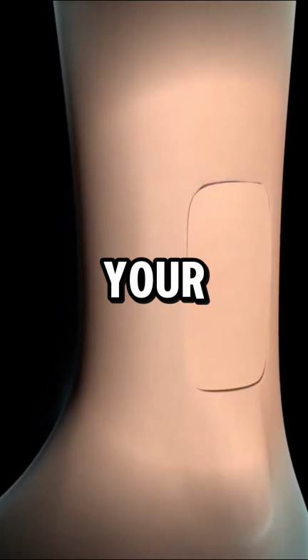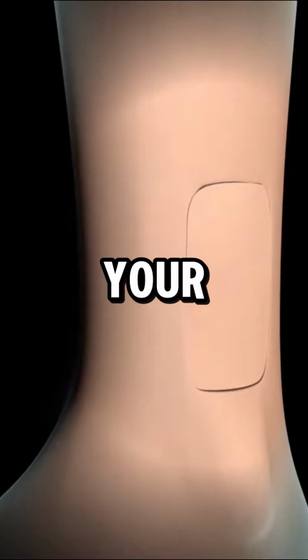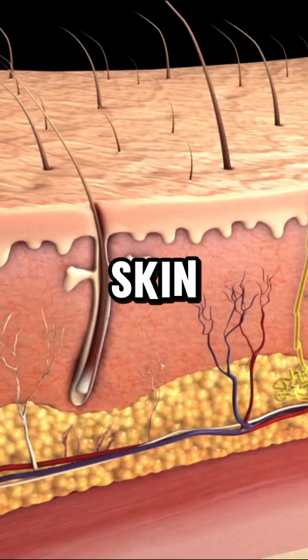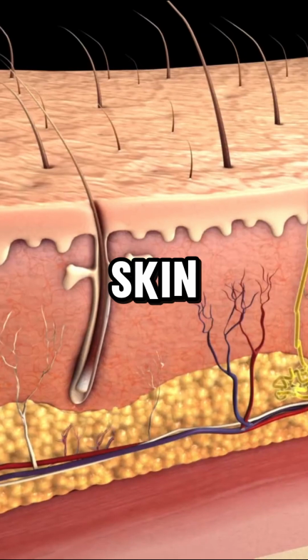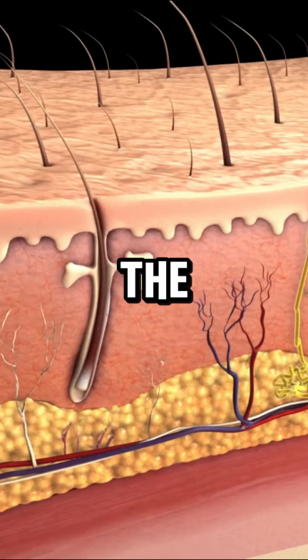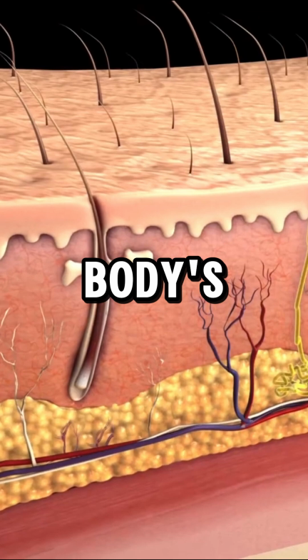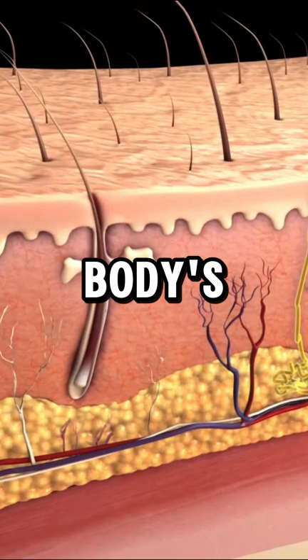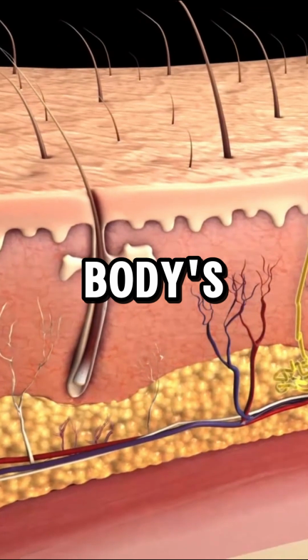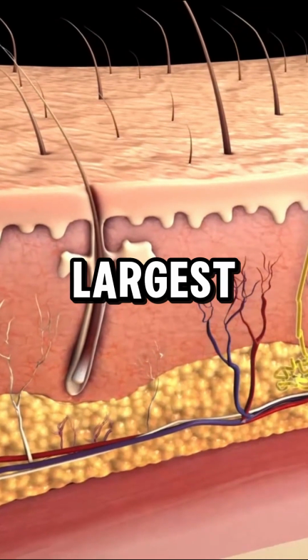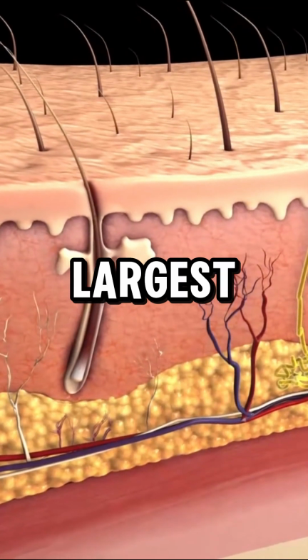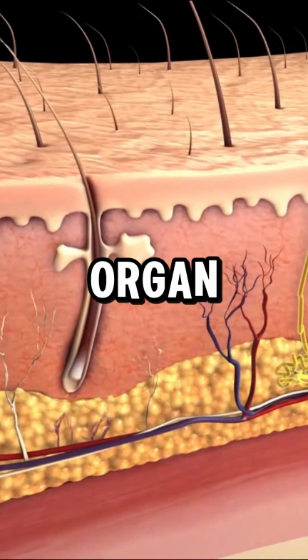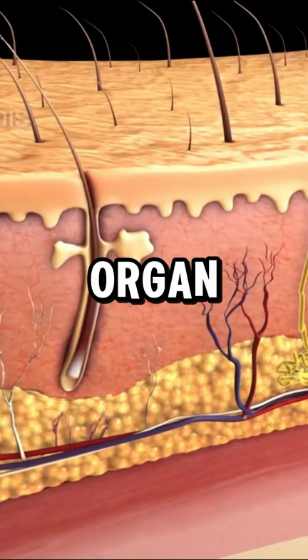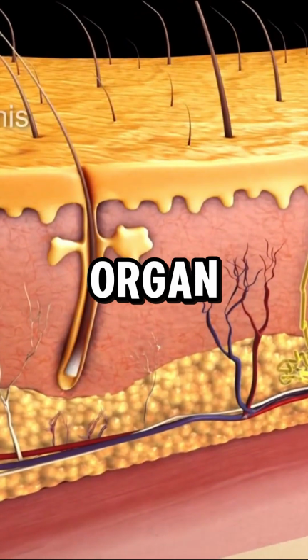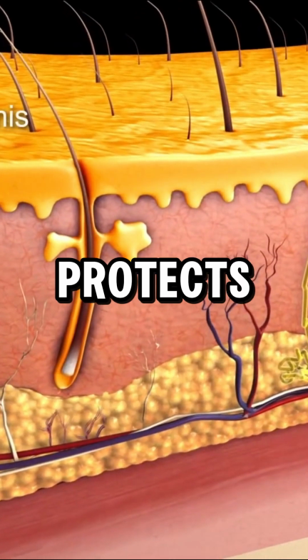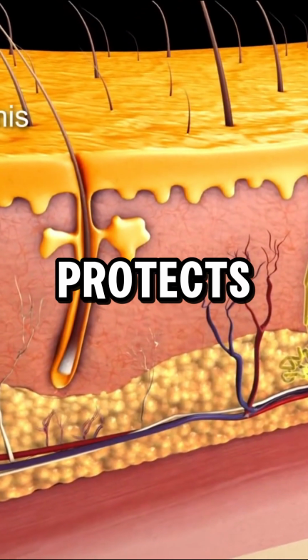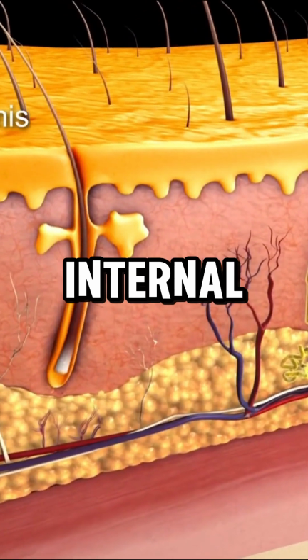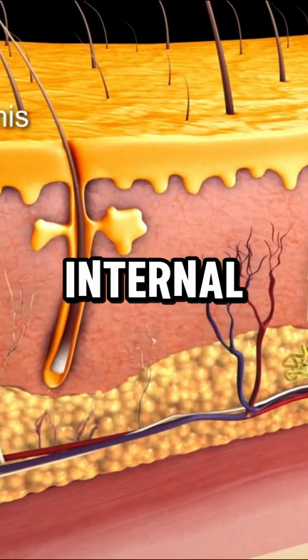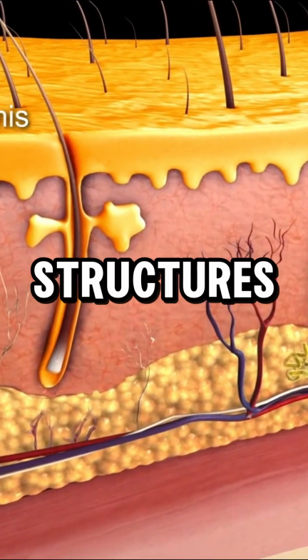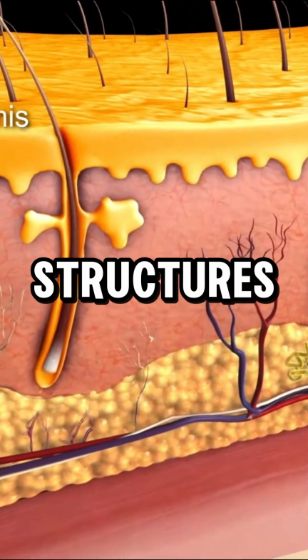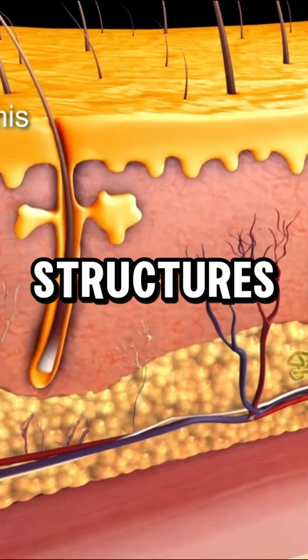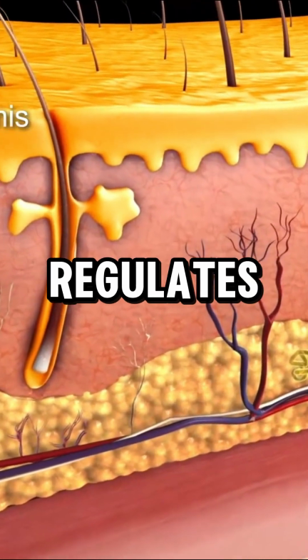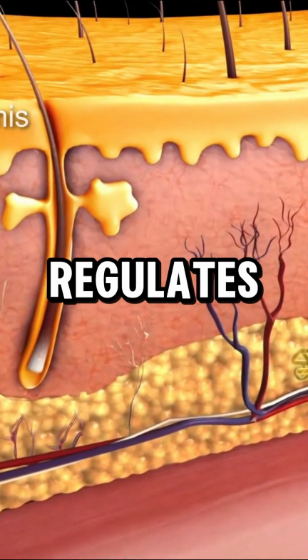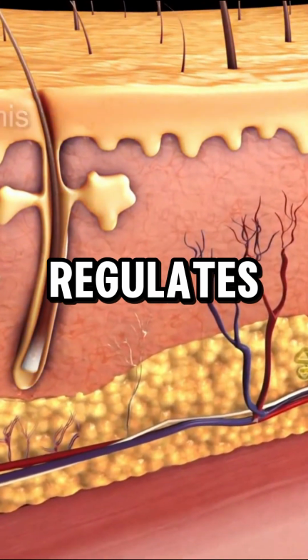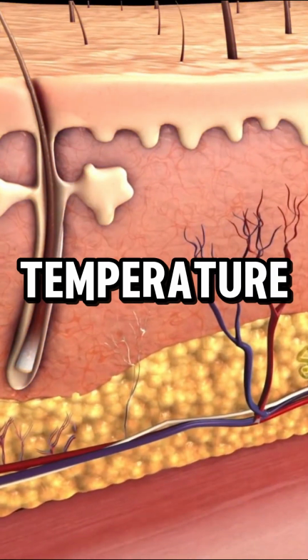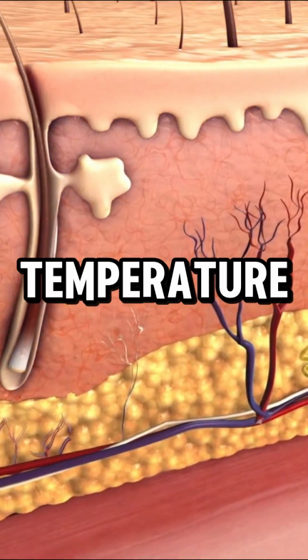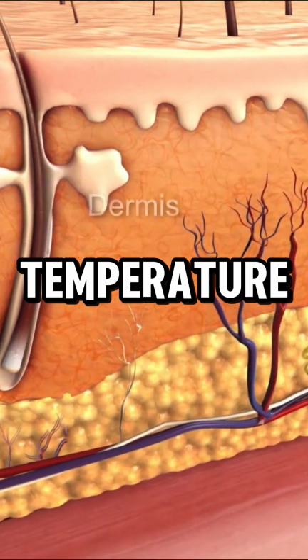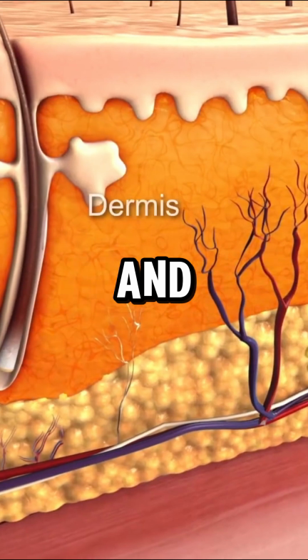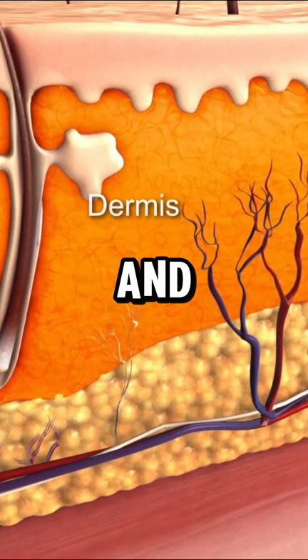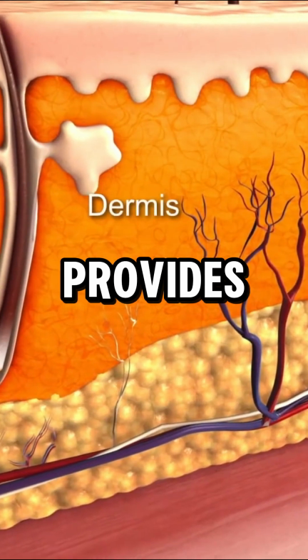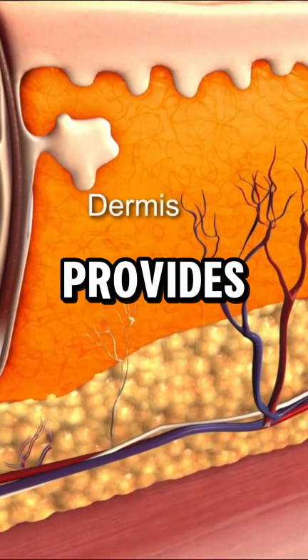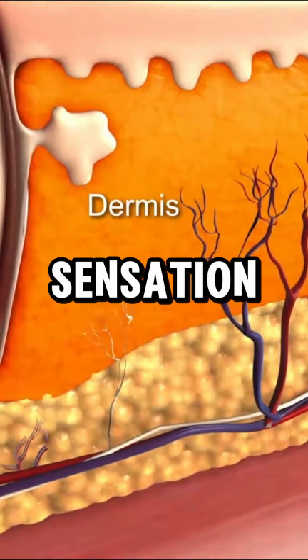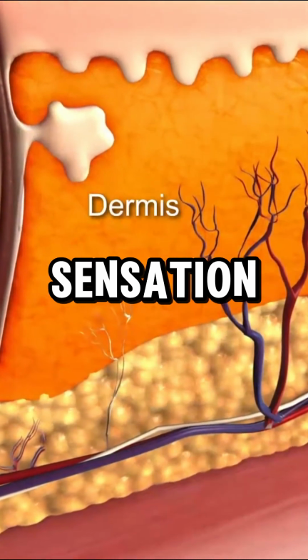Your skin, the body's largest organ, protects internal structures, regulates temperature, and provides sensation.